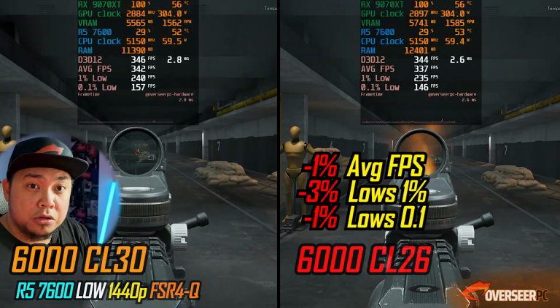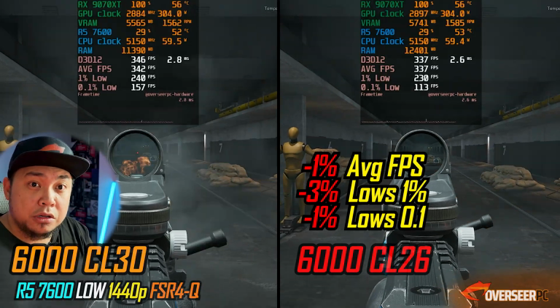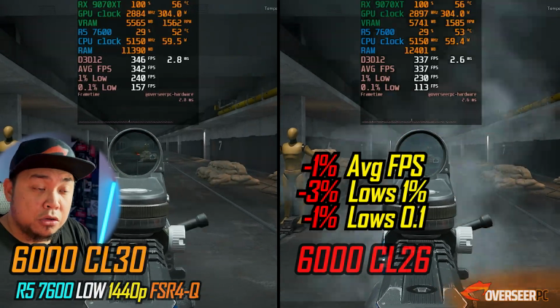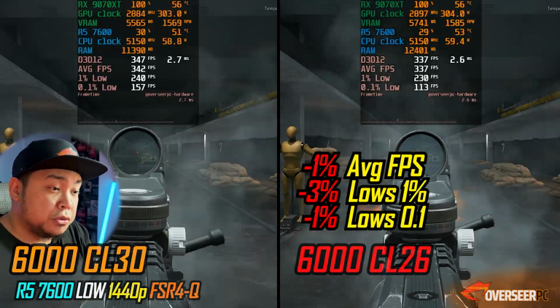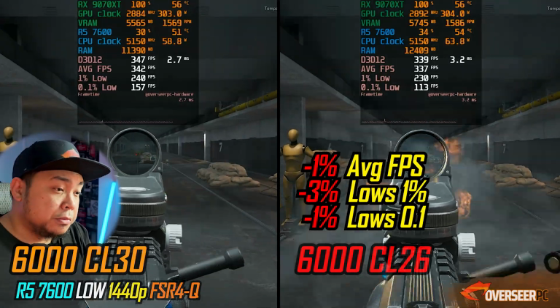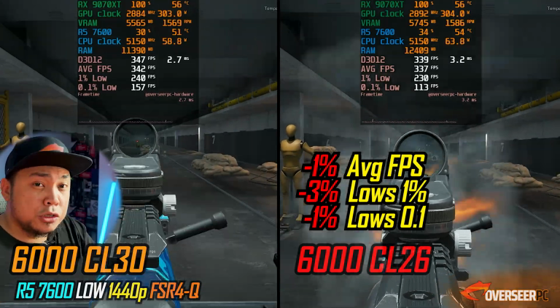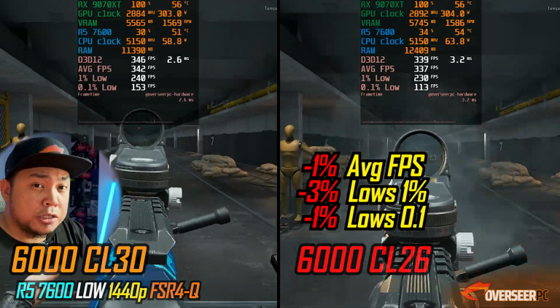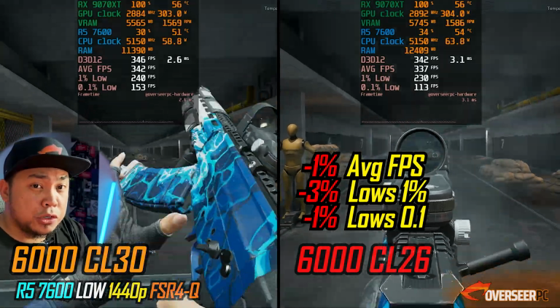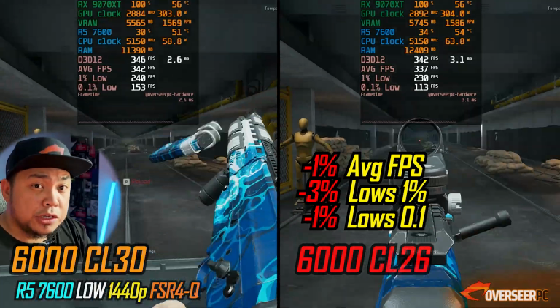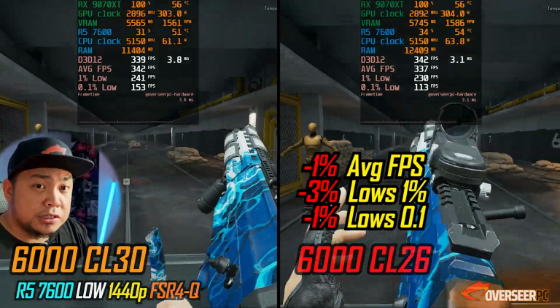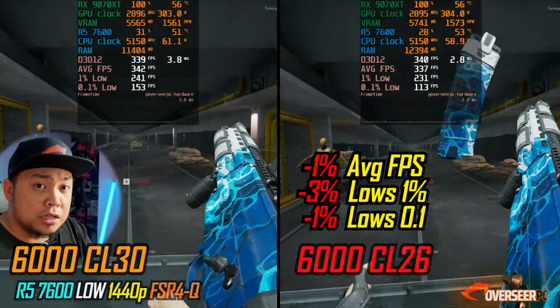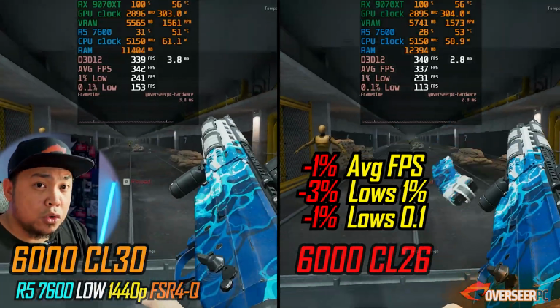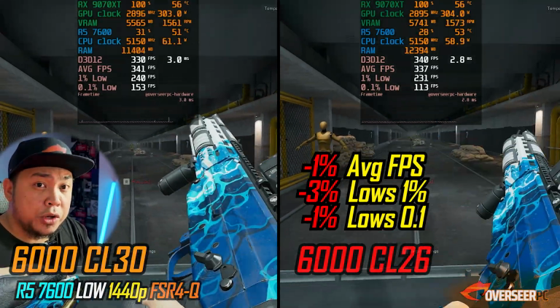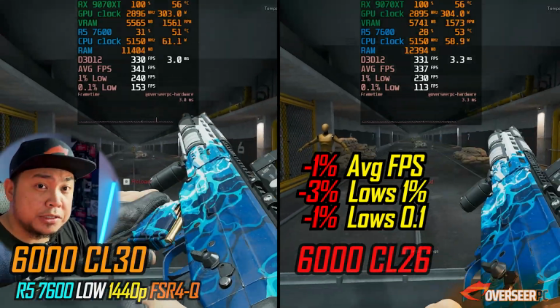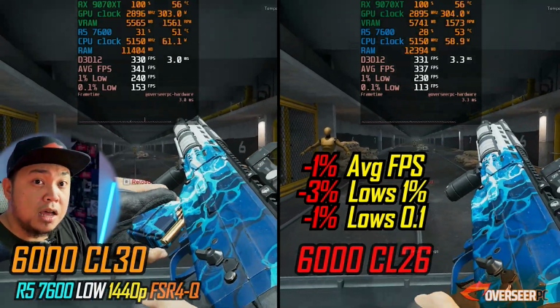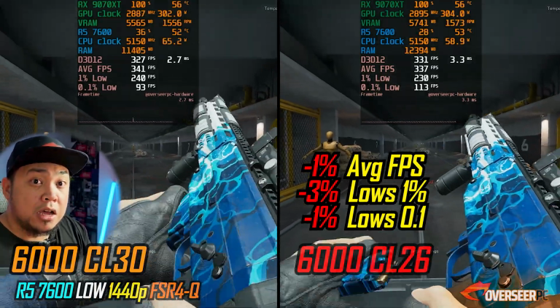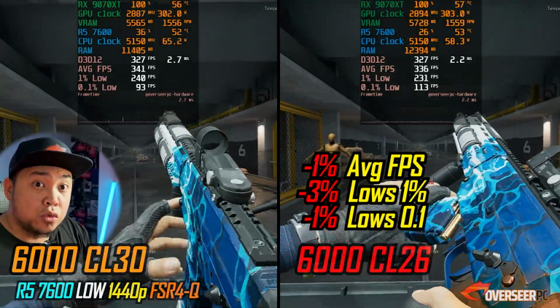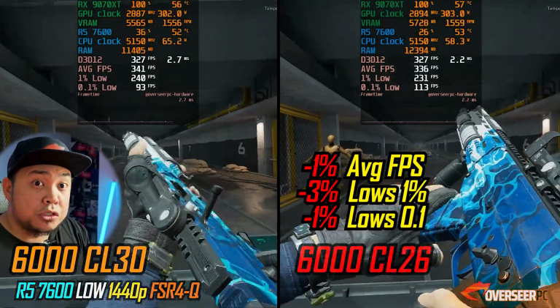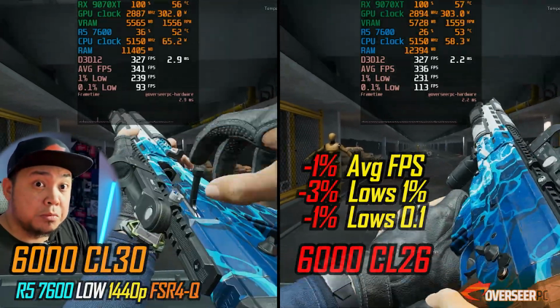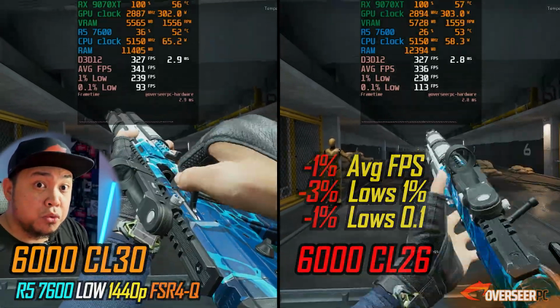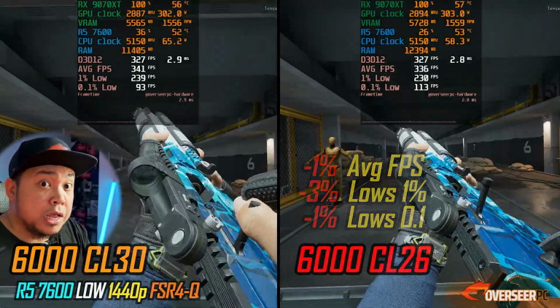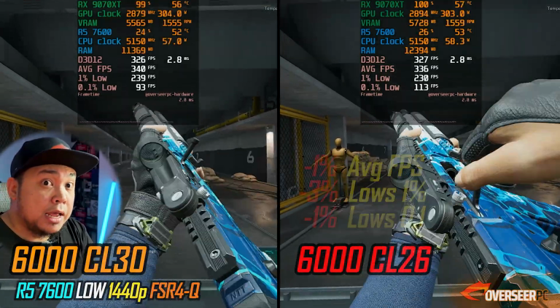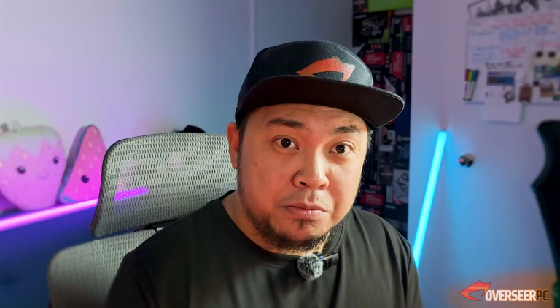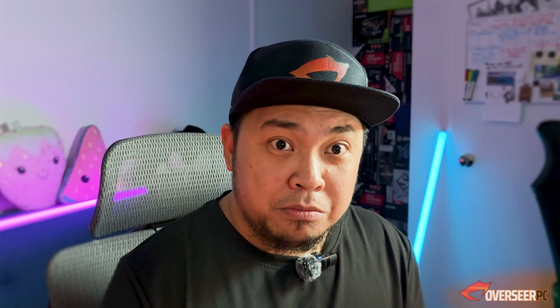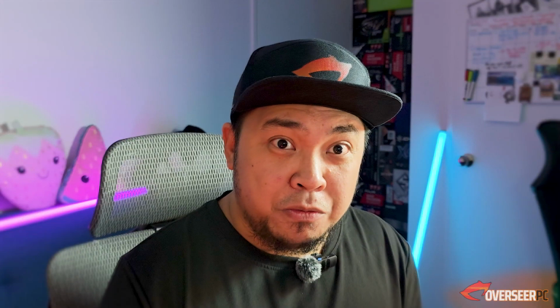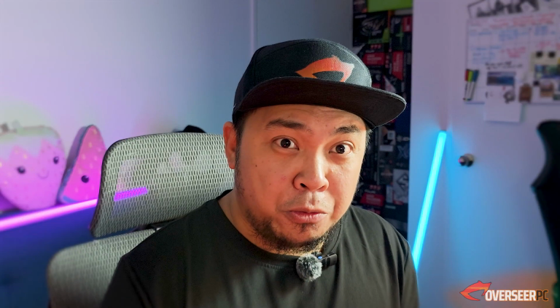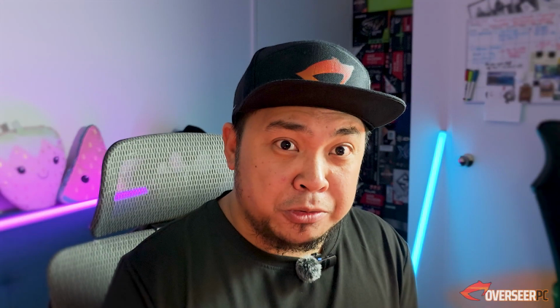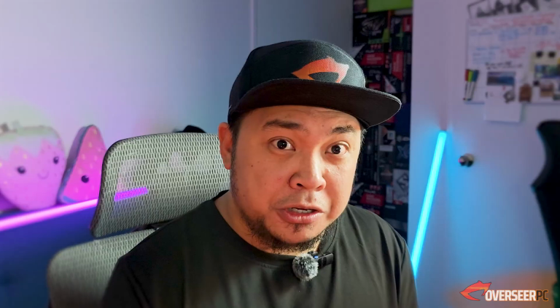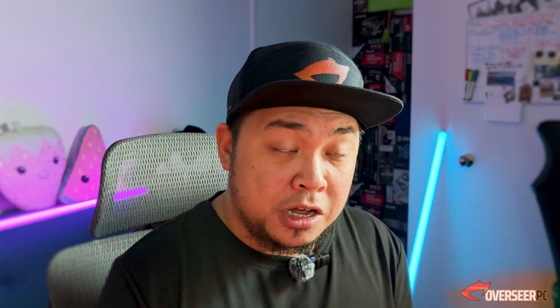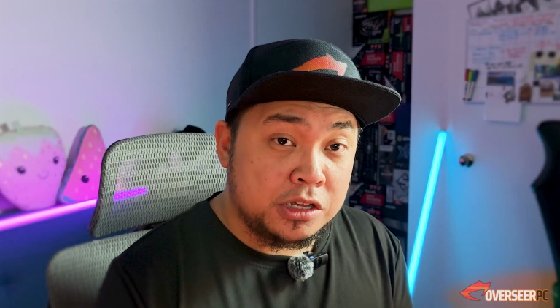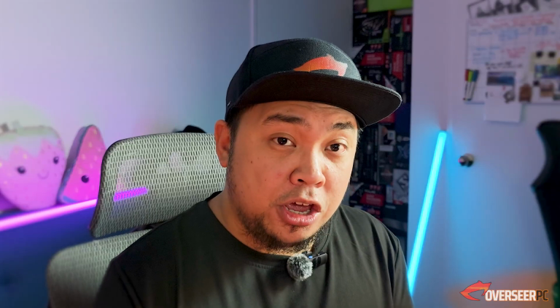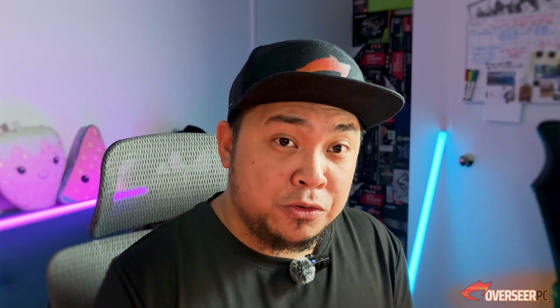So for Delta Force specifically, you are losing about 3% on the lows. As you can see, it's not always across the board.